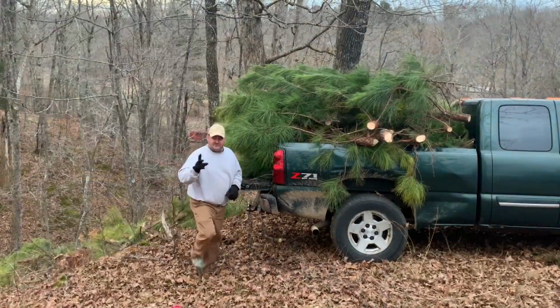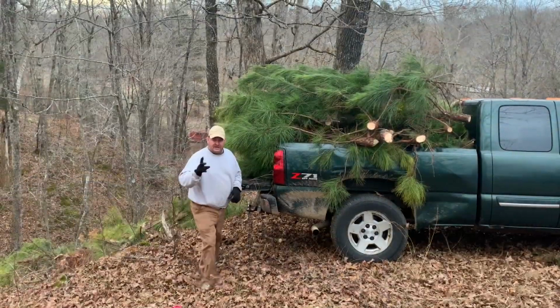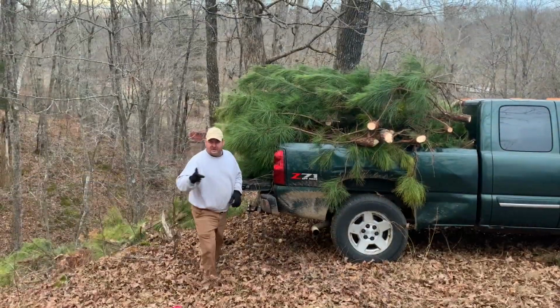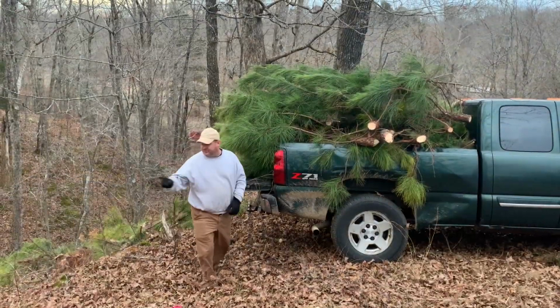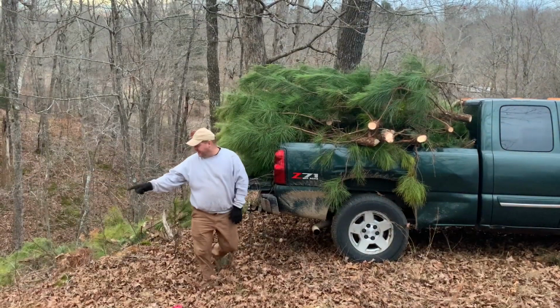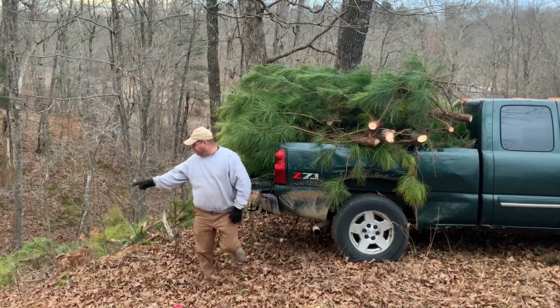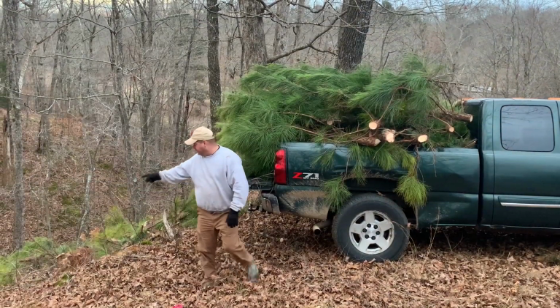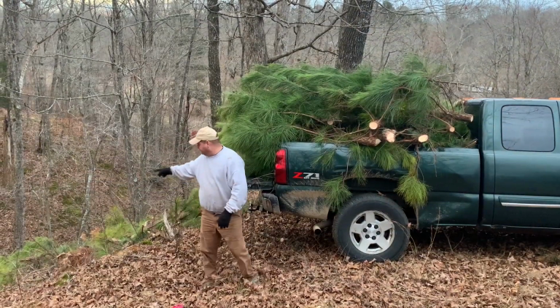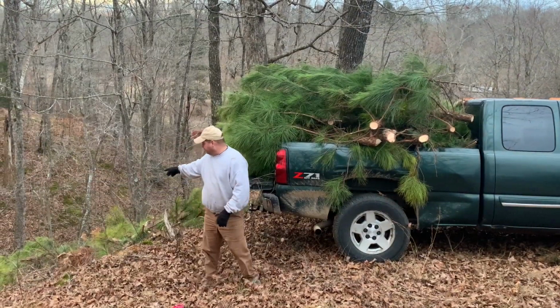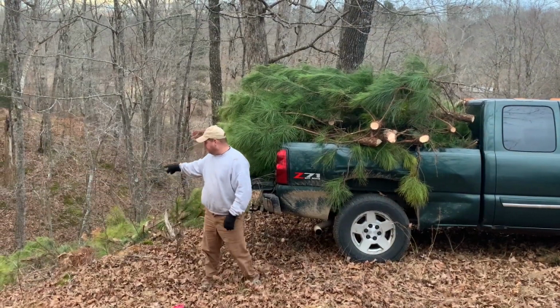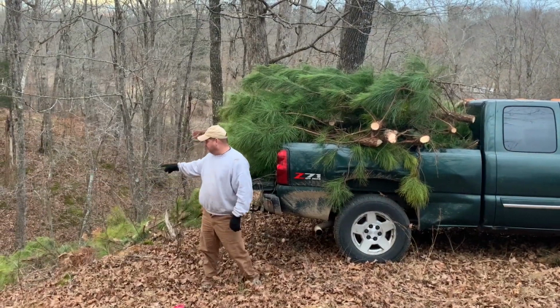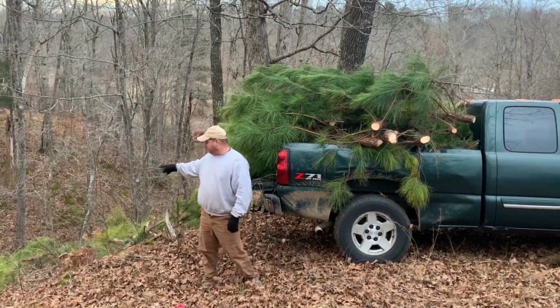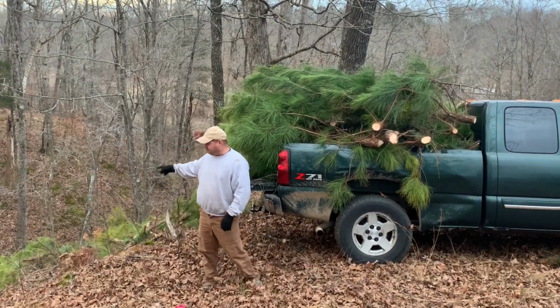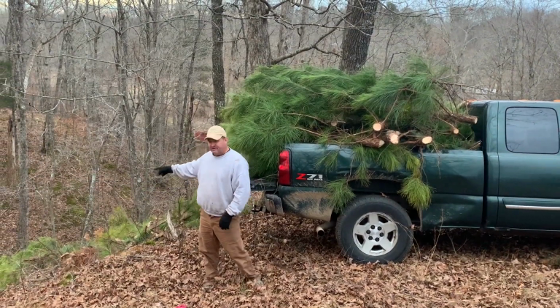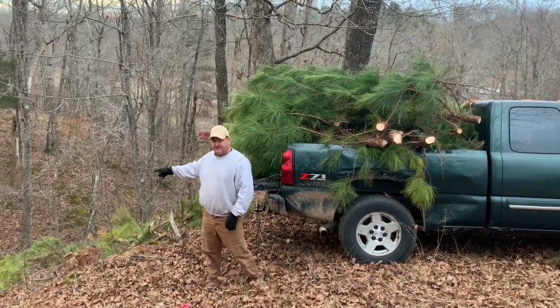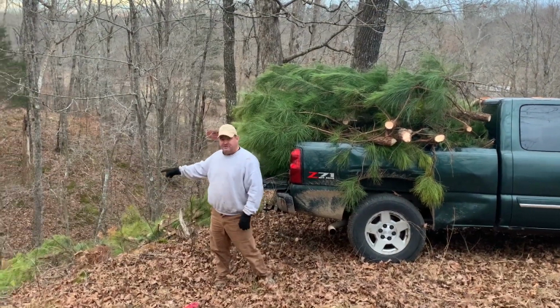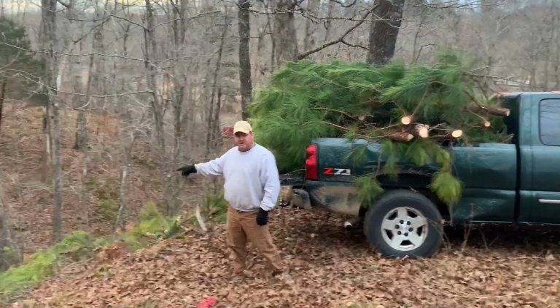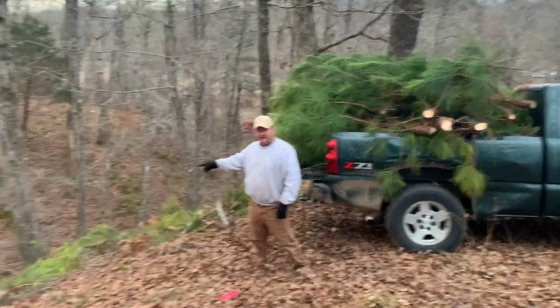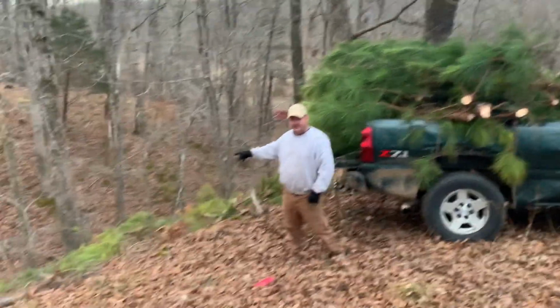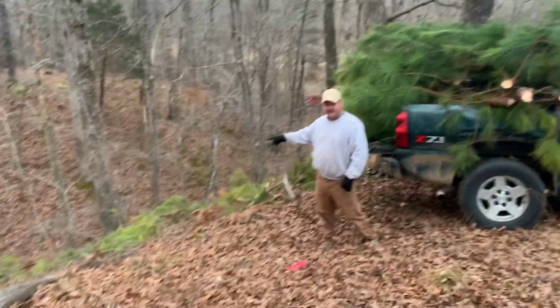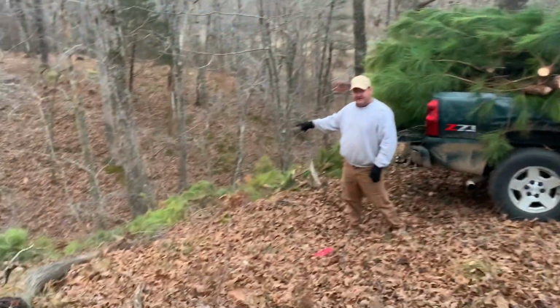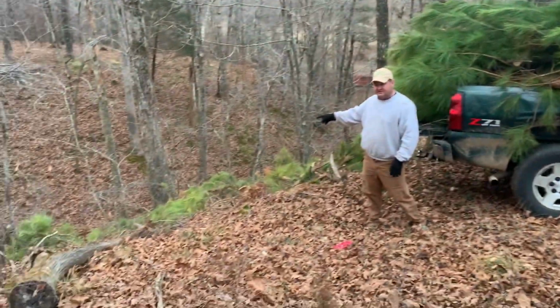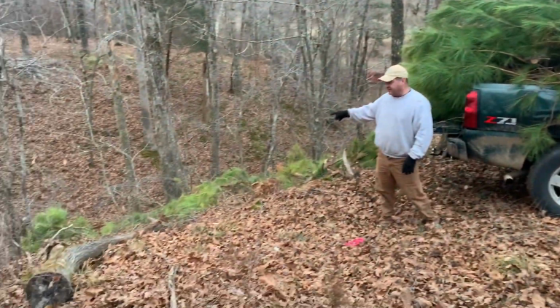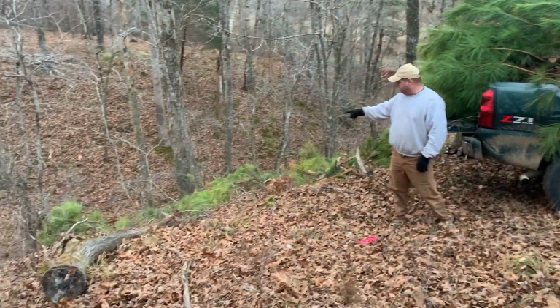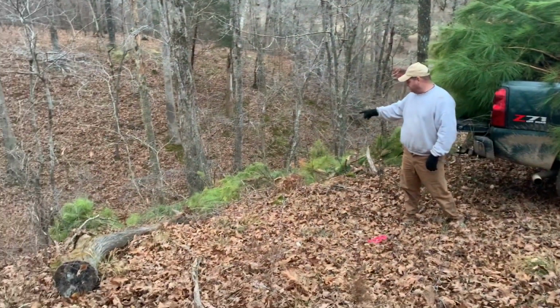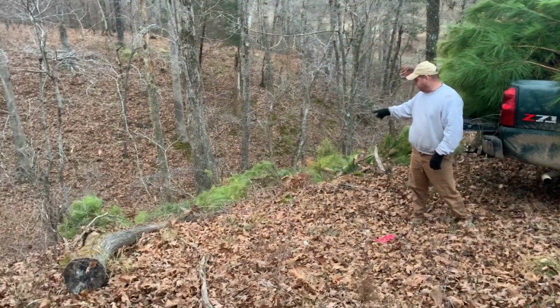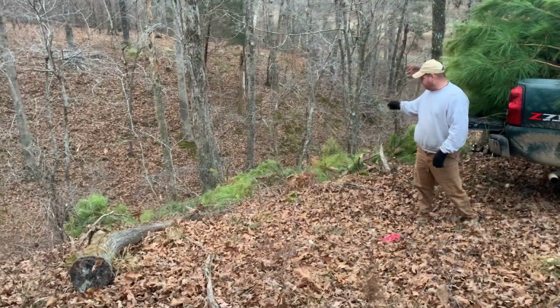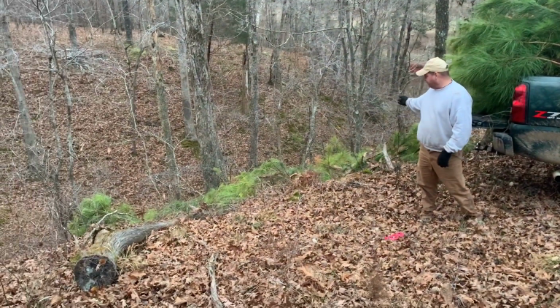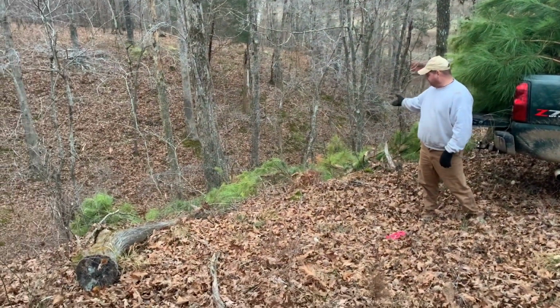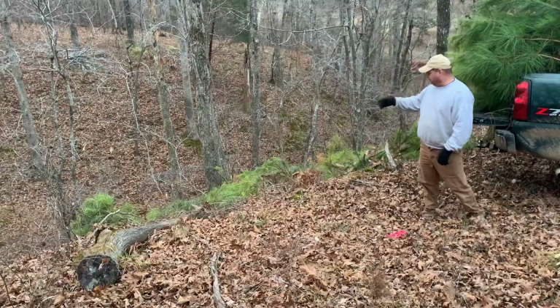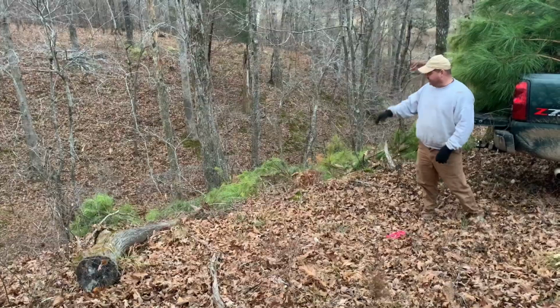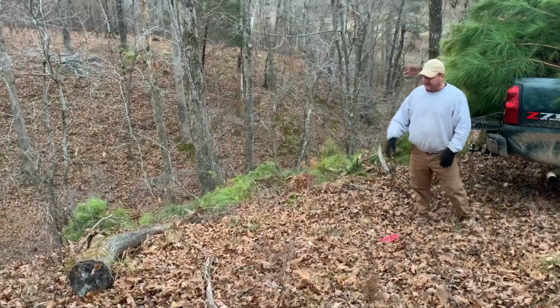Second load dump. I'm dumping in one of these big ravines we got here down next to the house. There's the first load already.